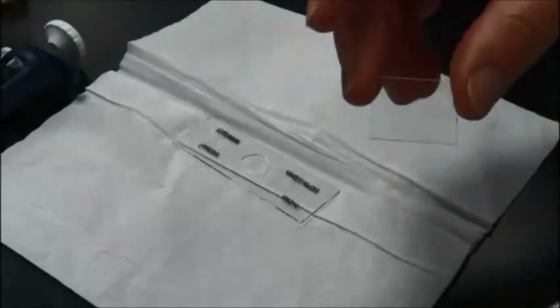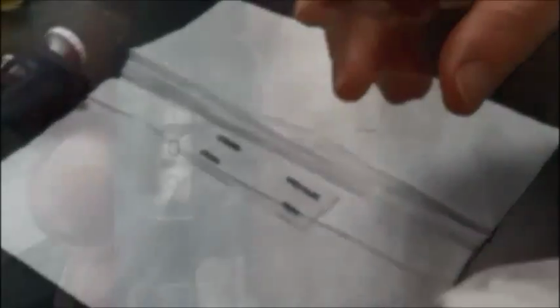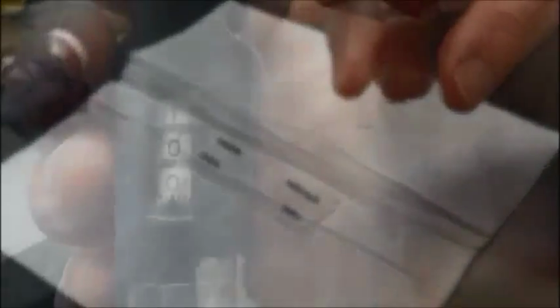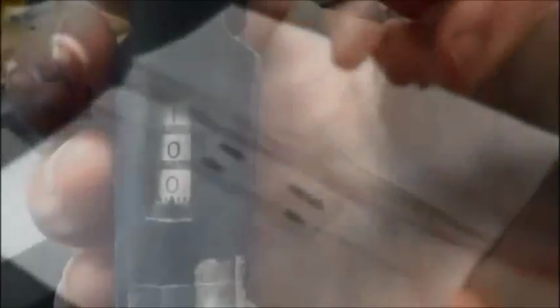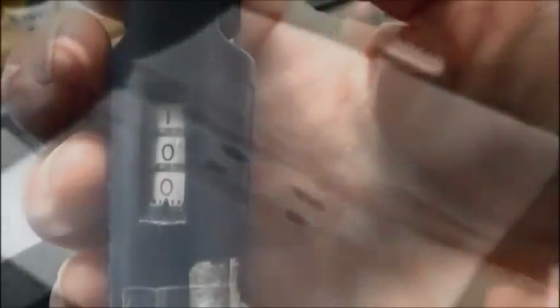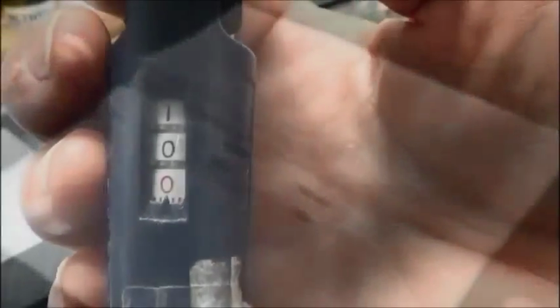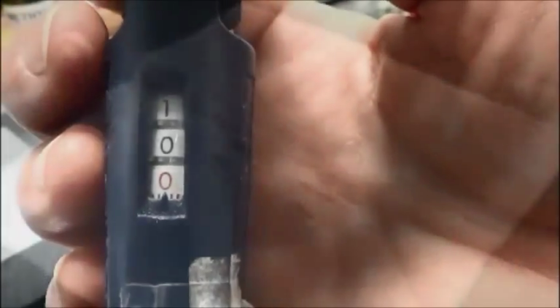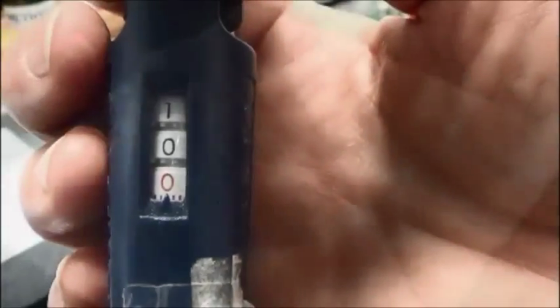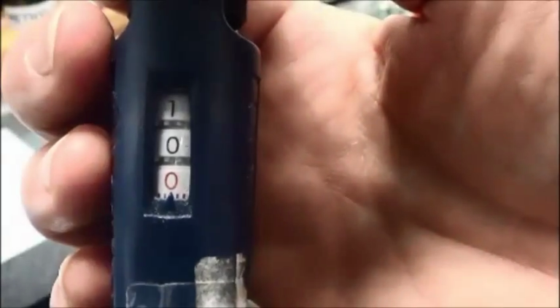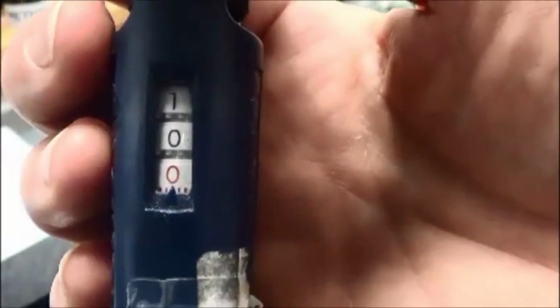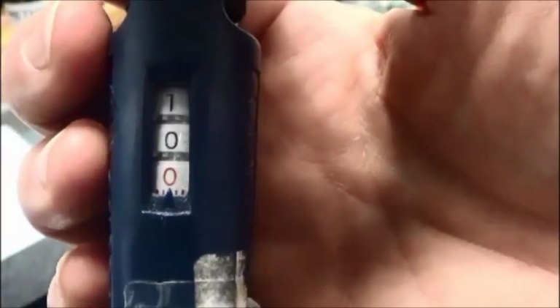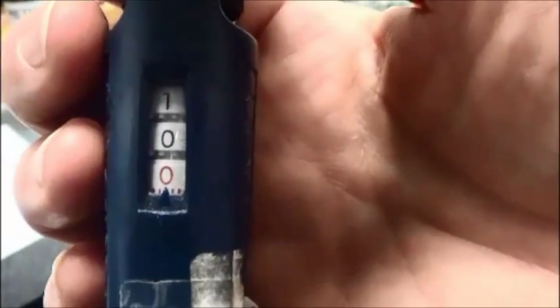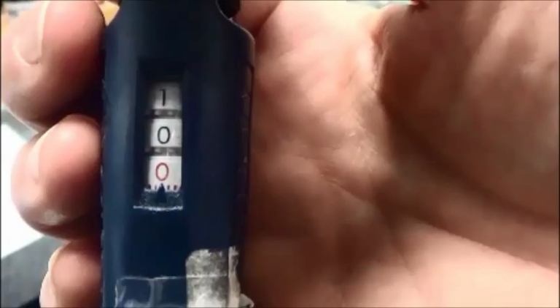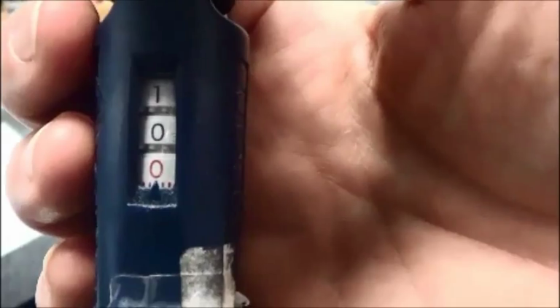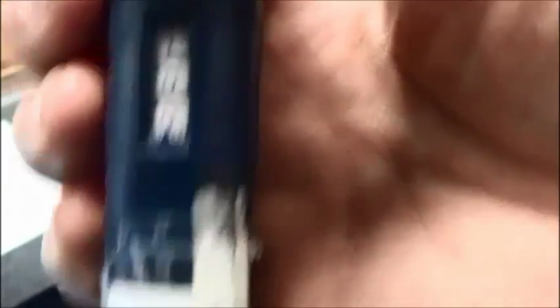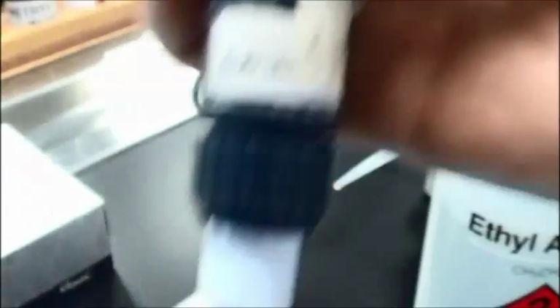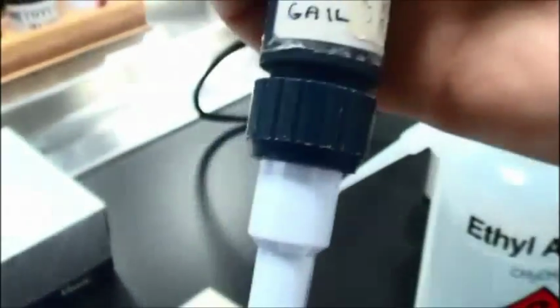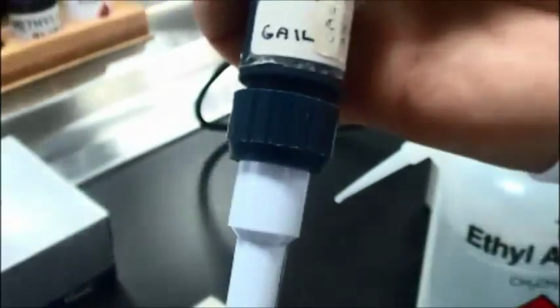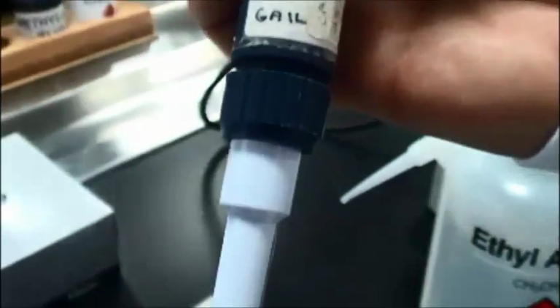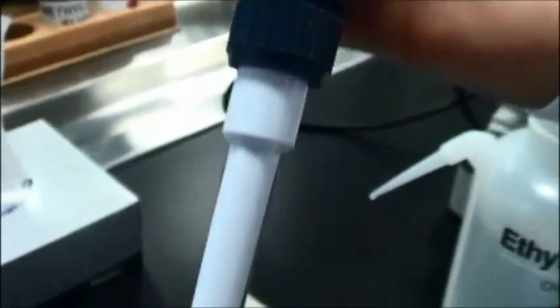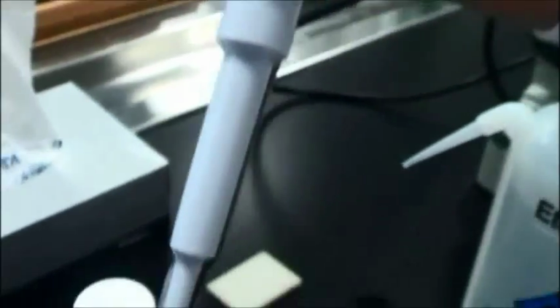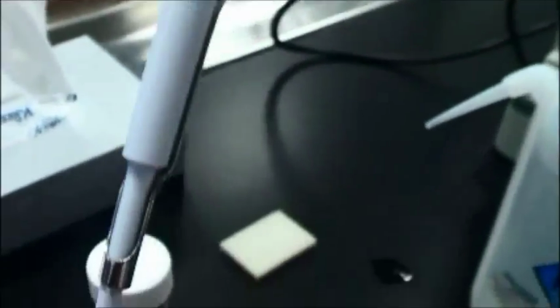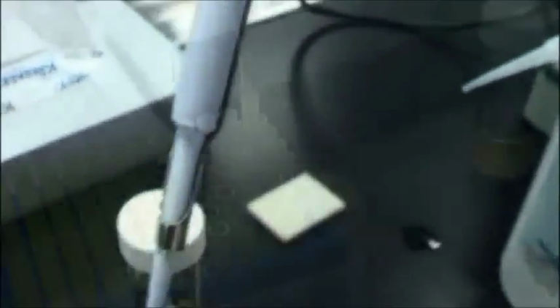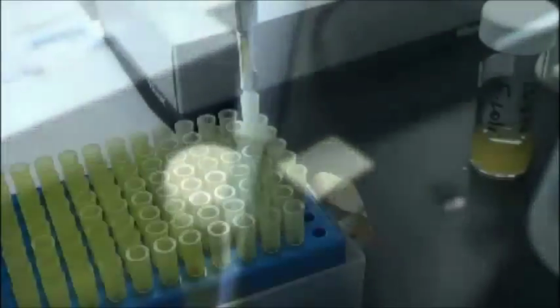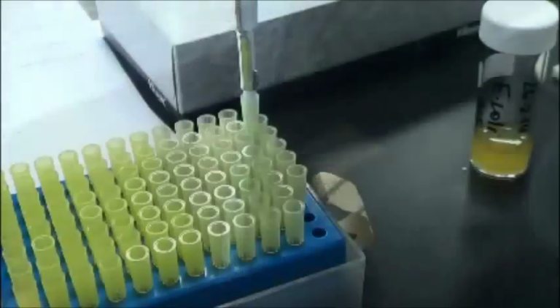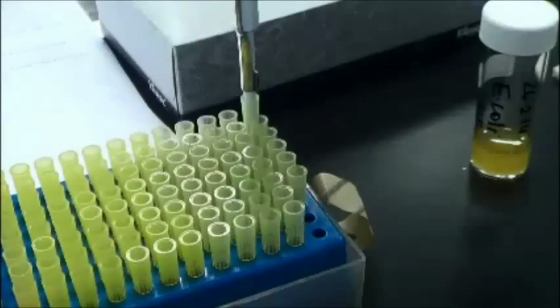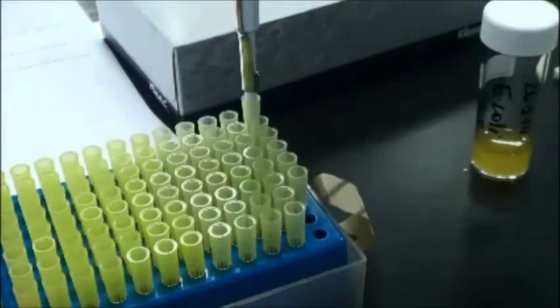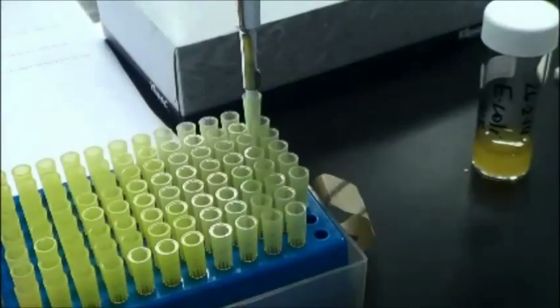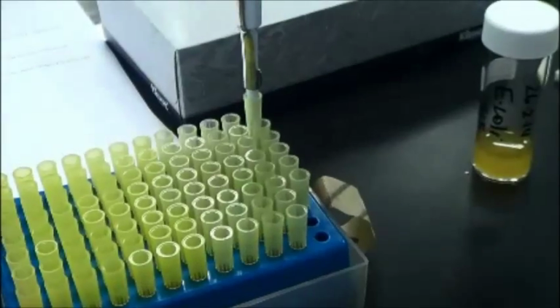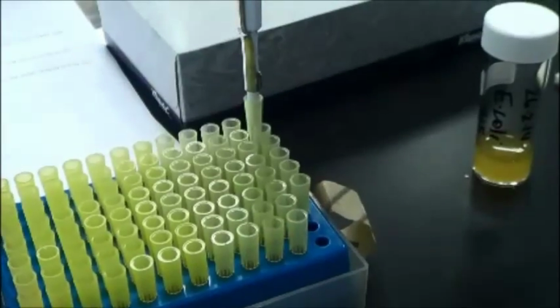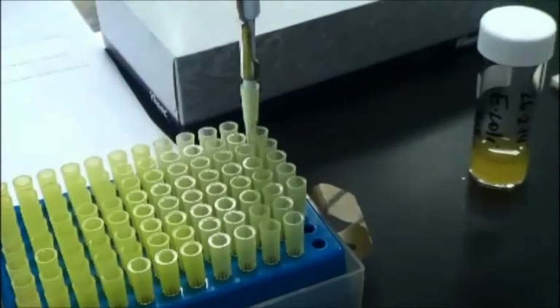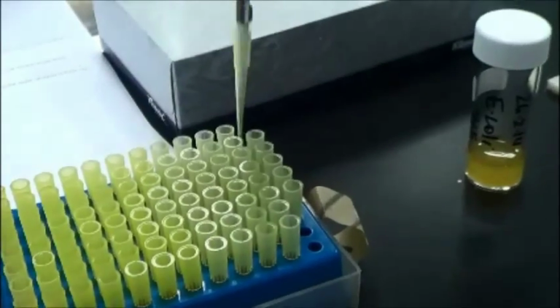Carefully drop 10 microlitres of culture into the centre of the engraved circle on the slide.